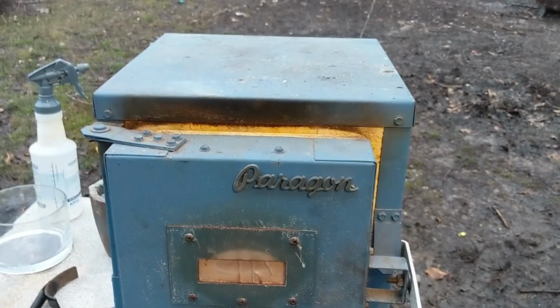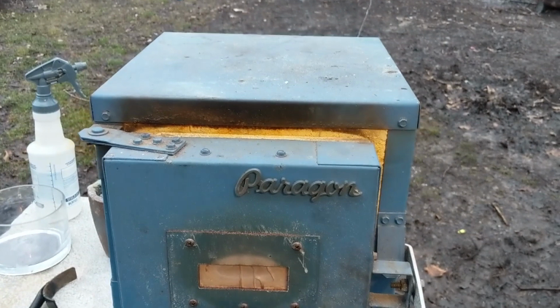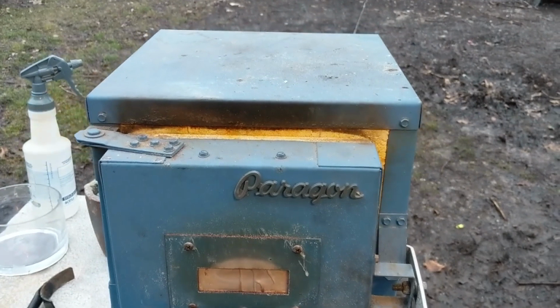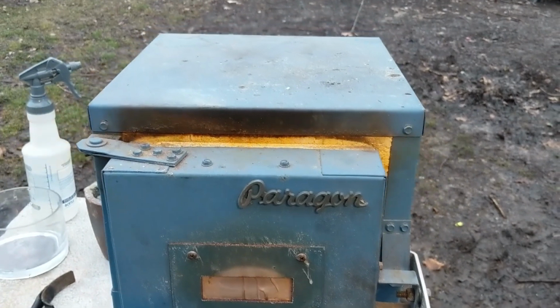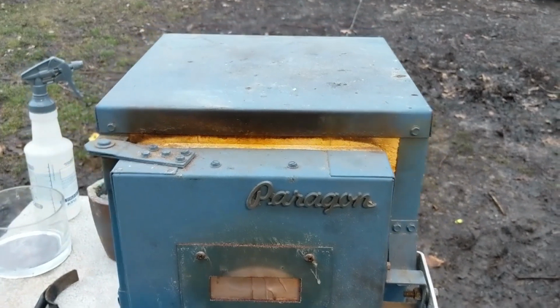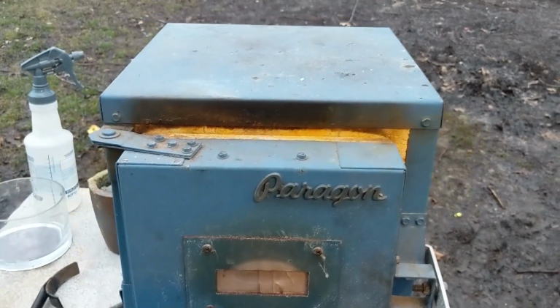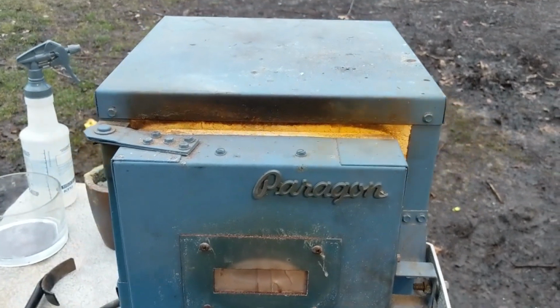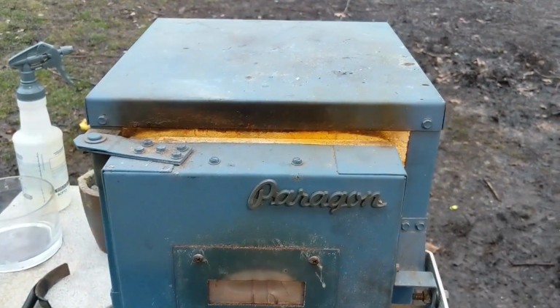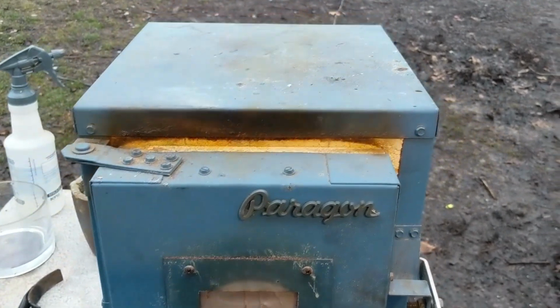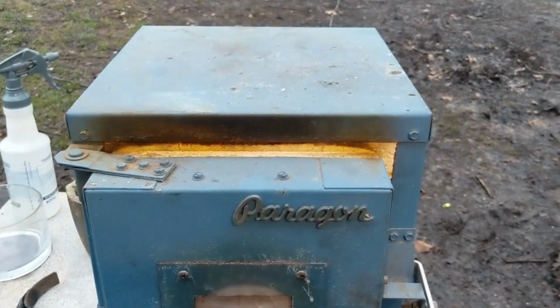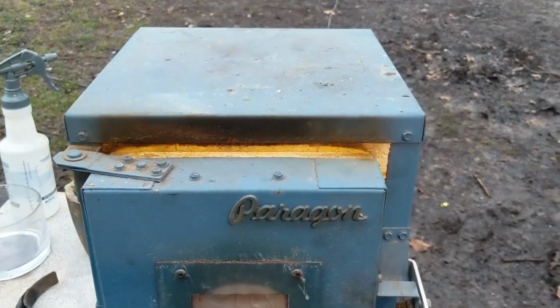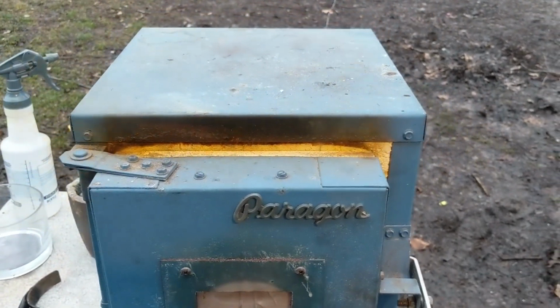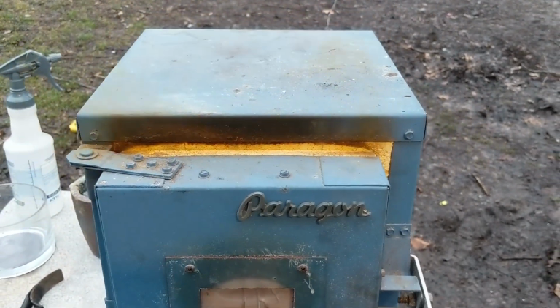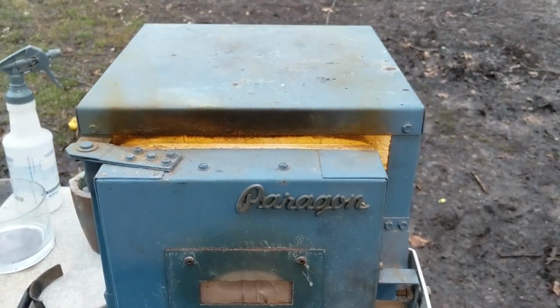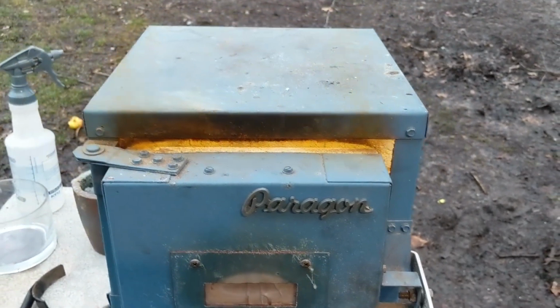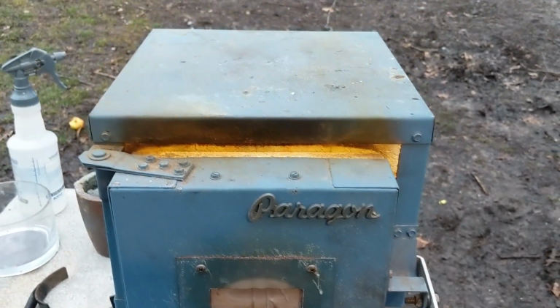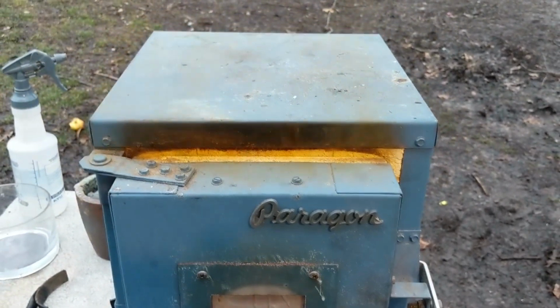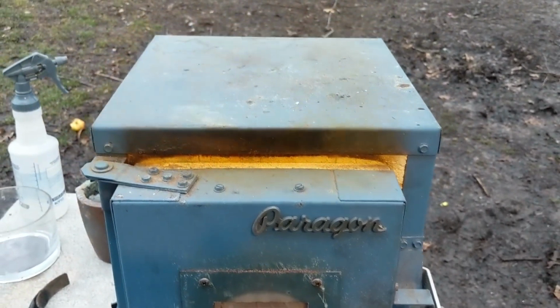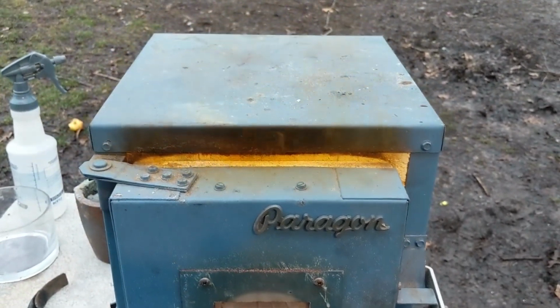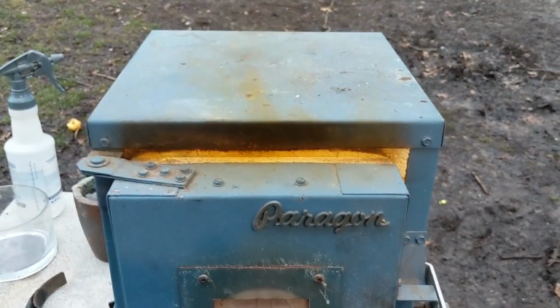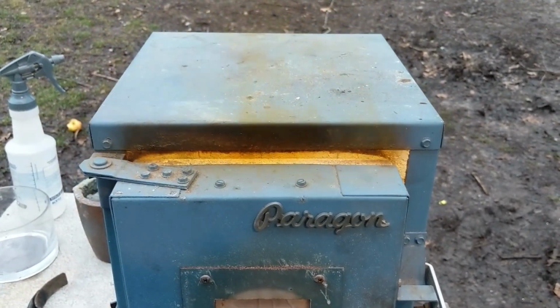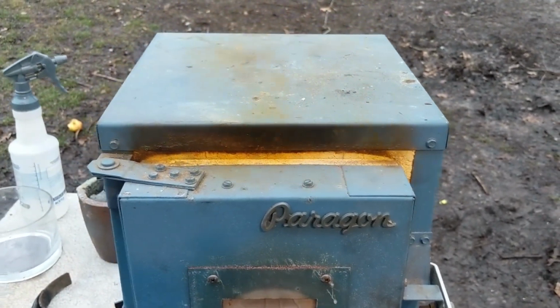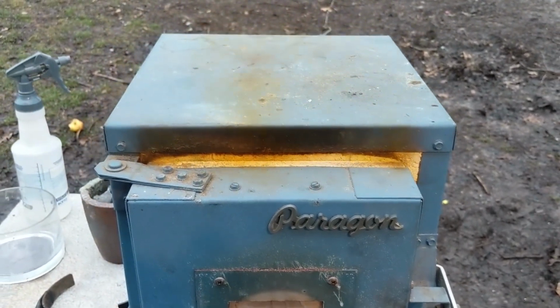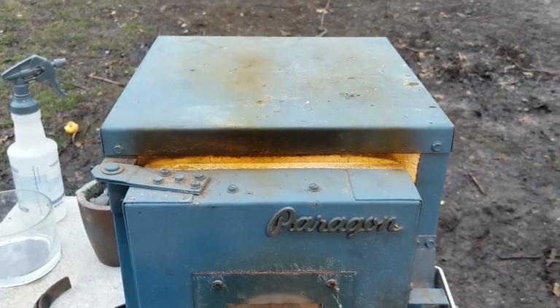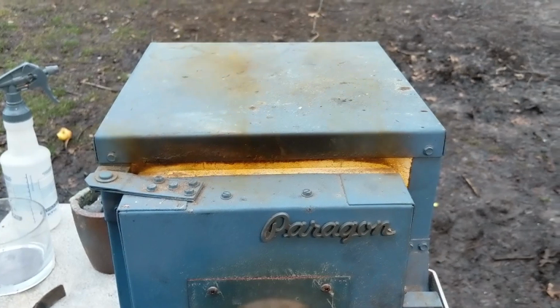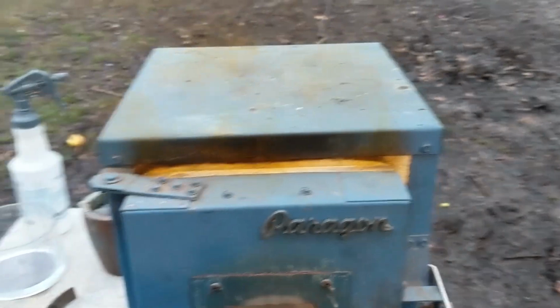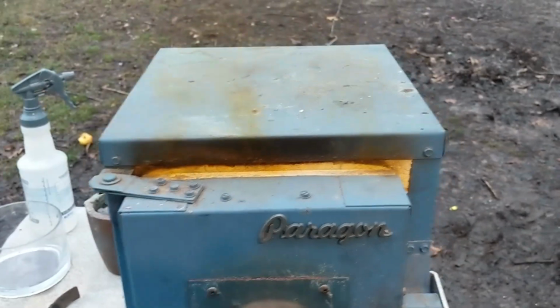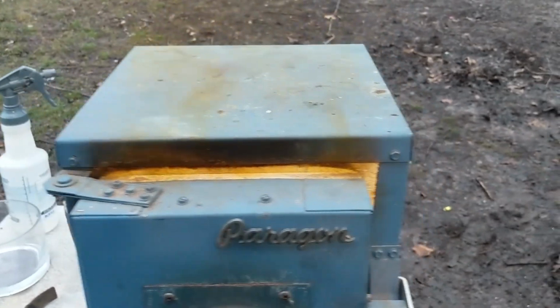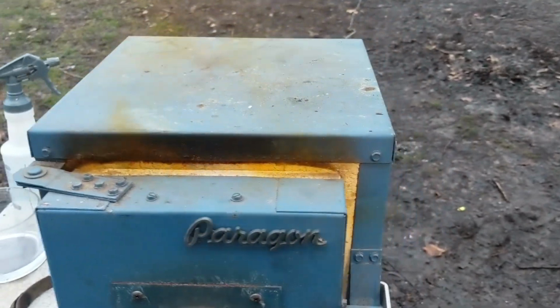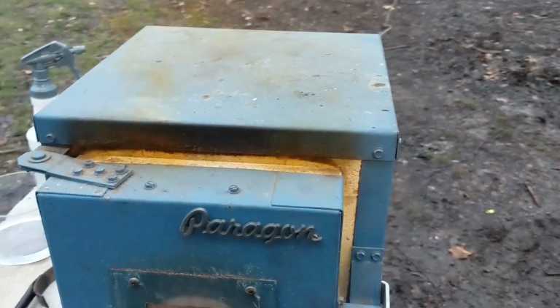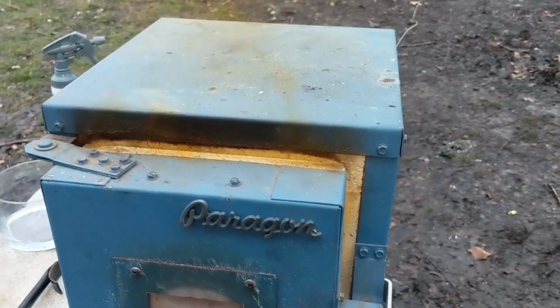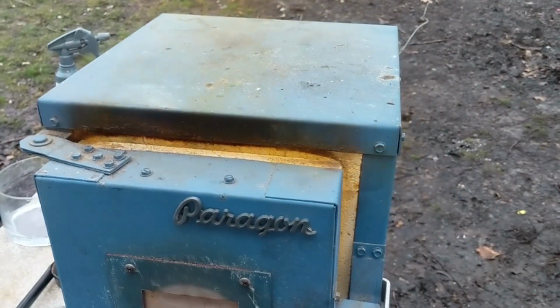This is the gas off put from whenever you decompose silver nitrate.